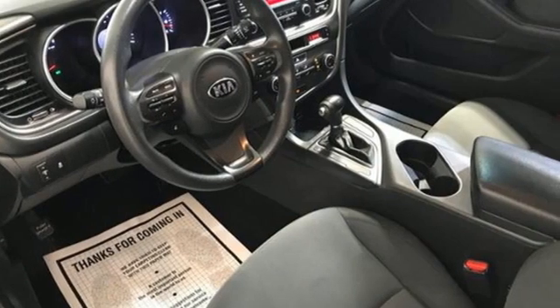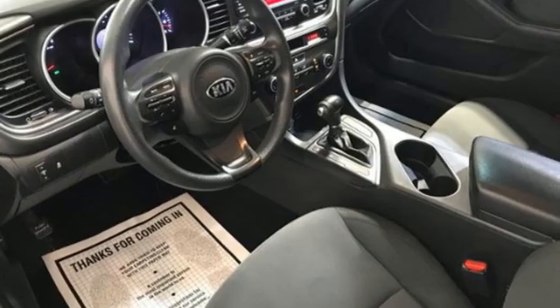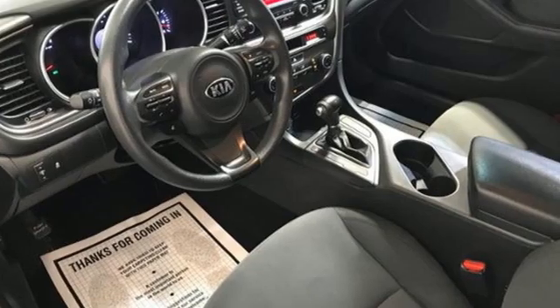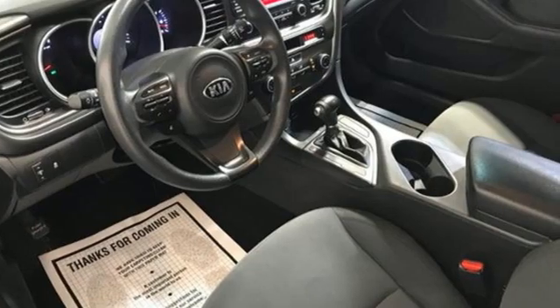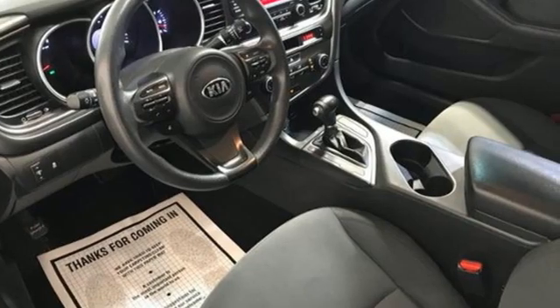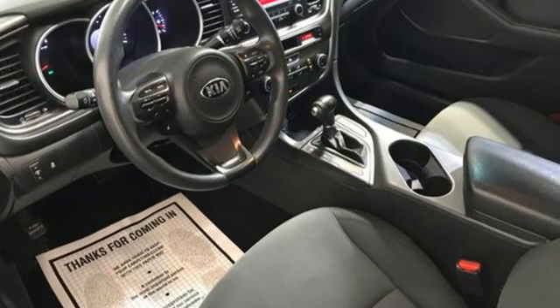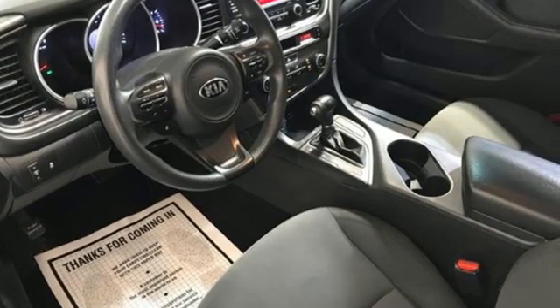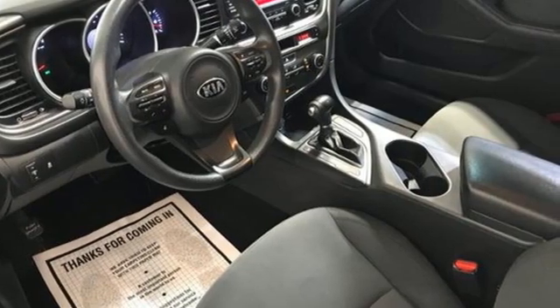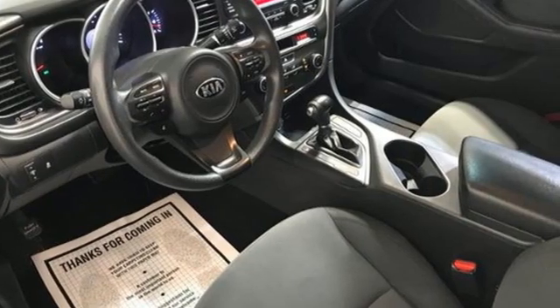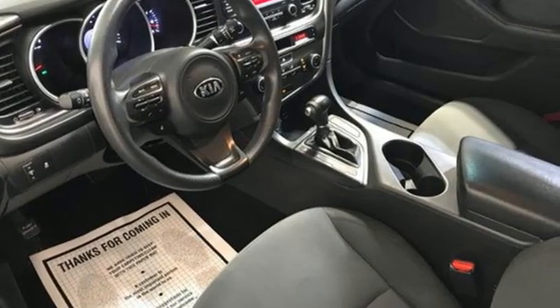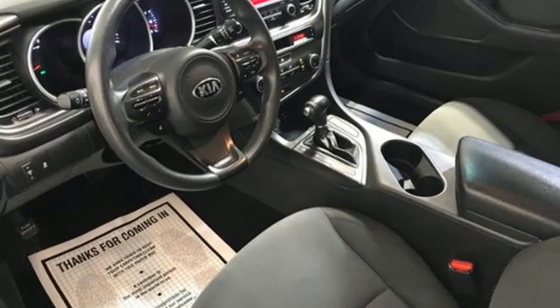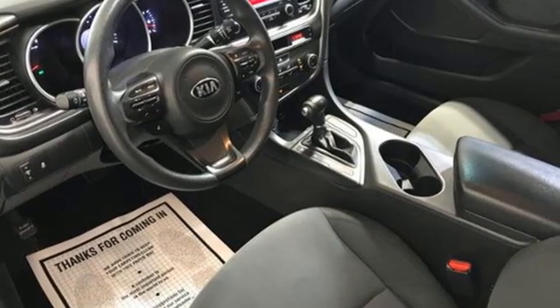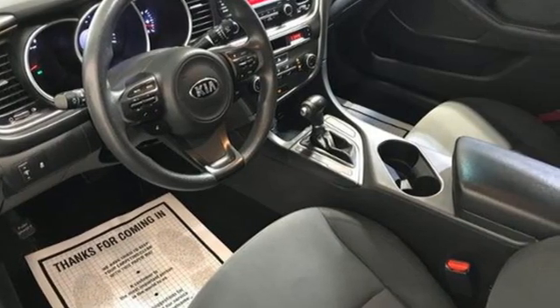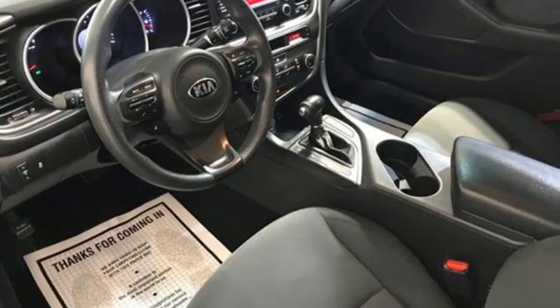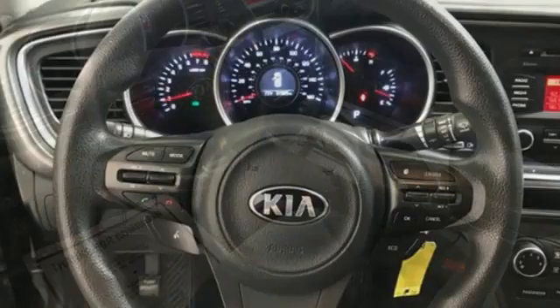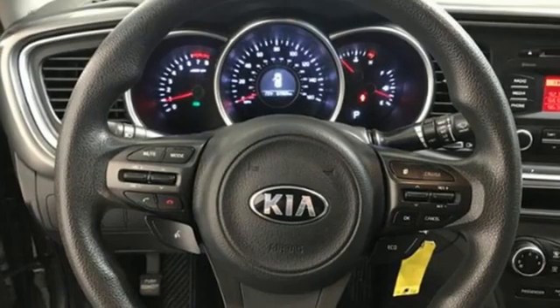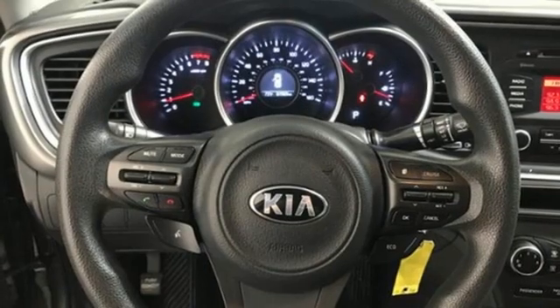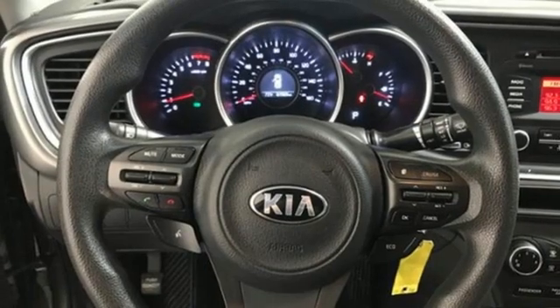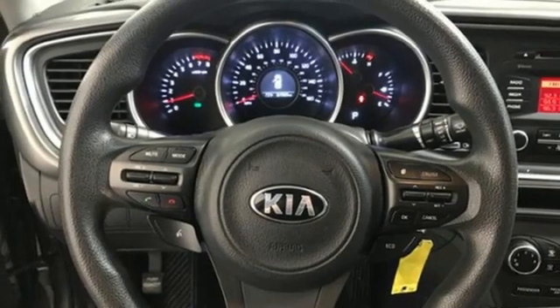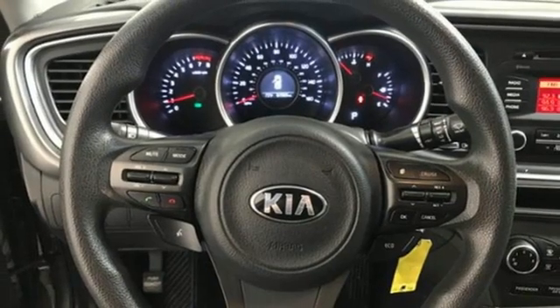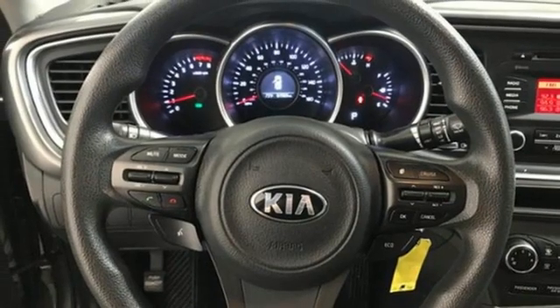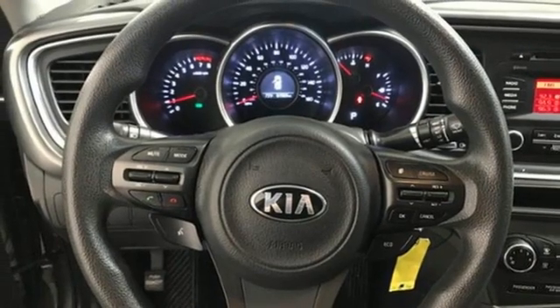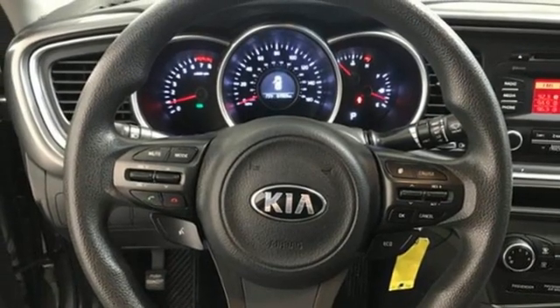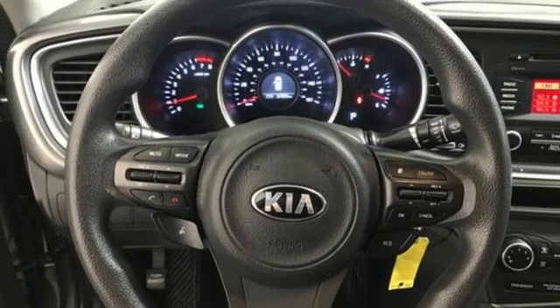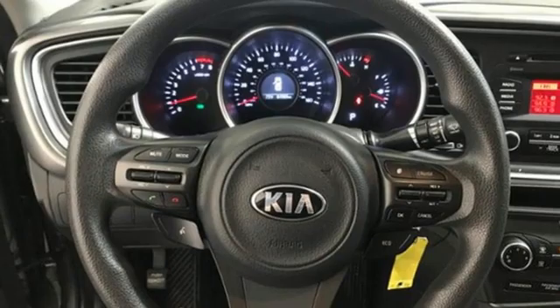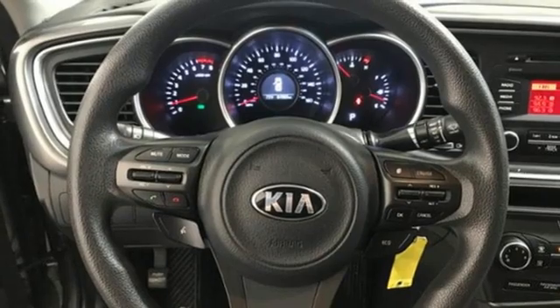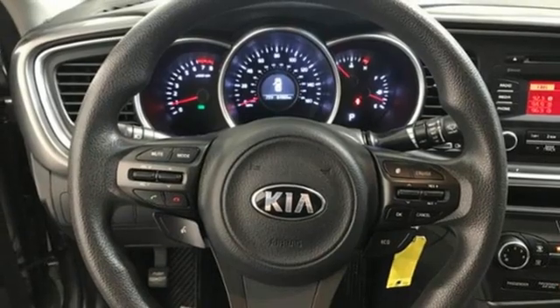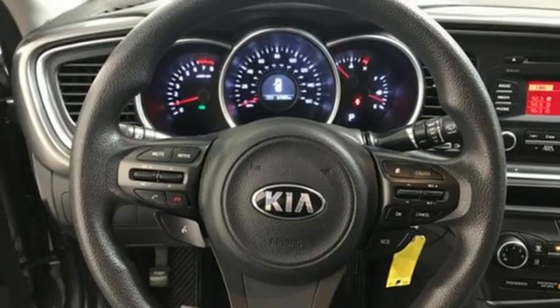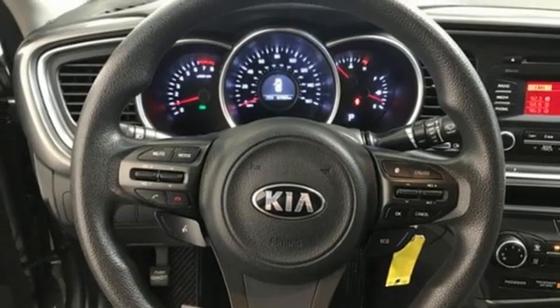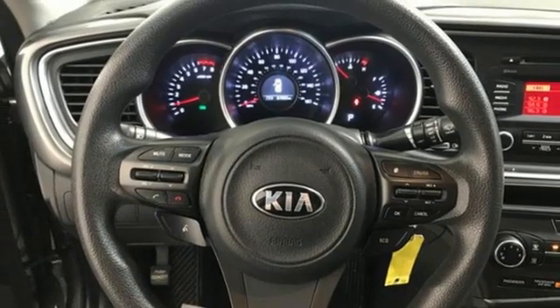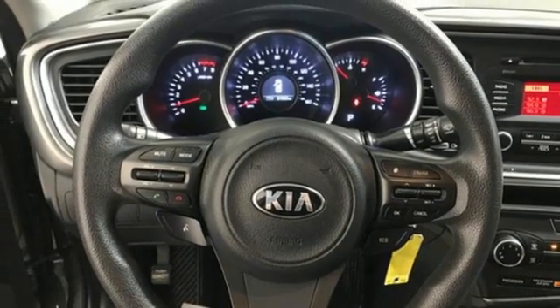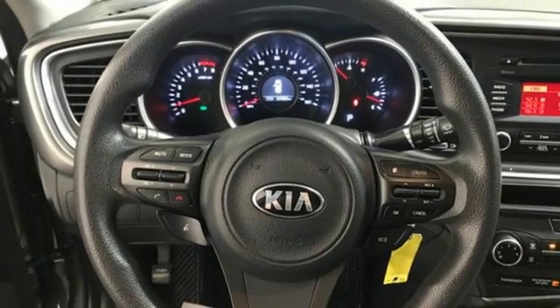Step into a Kia and be surprised. Someone's going to drive this fantastic vehicle off the lot. Should be you. Test drive it today.